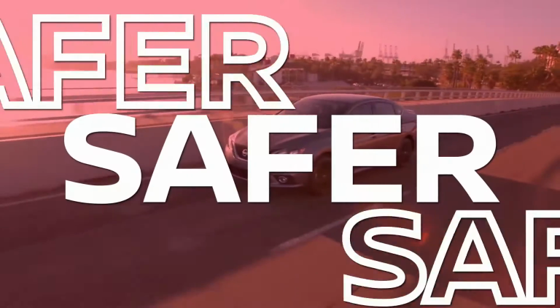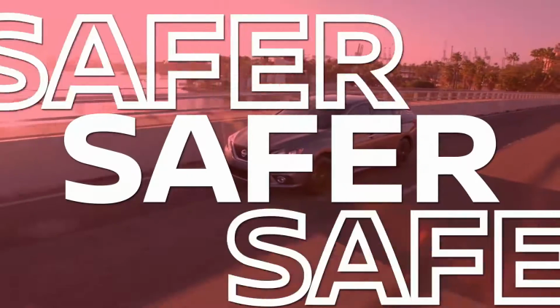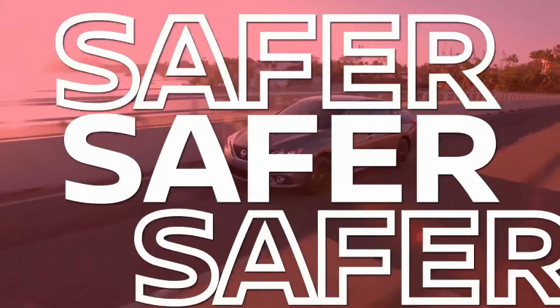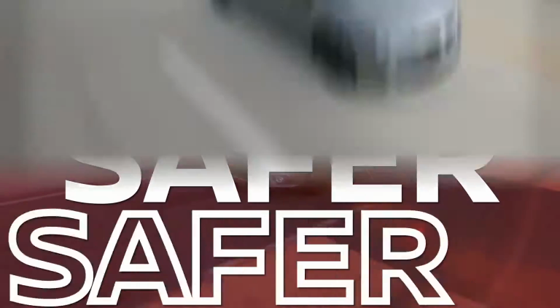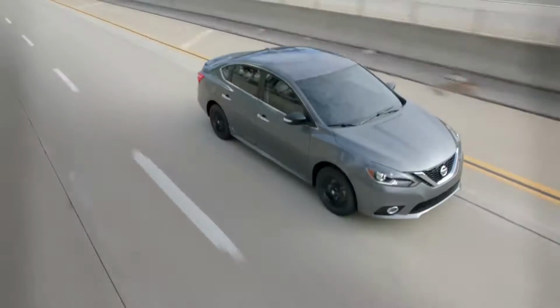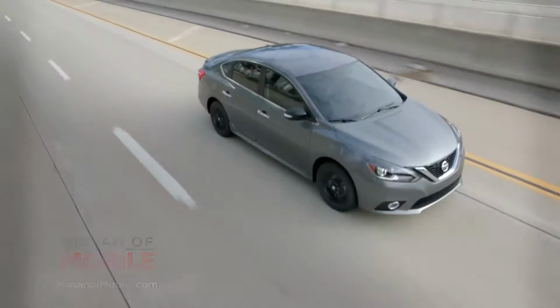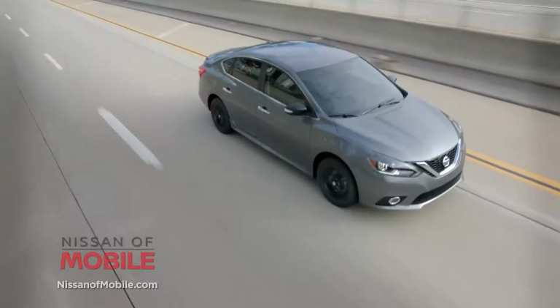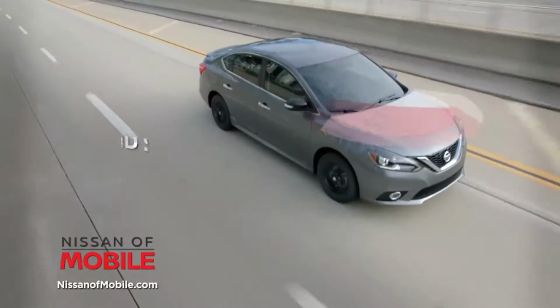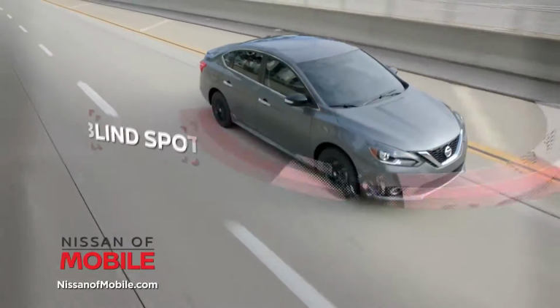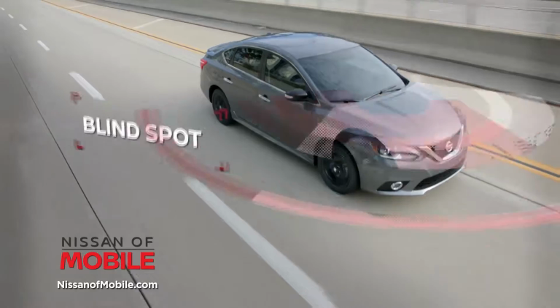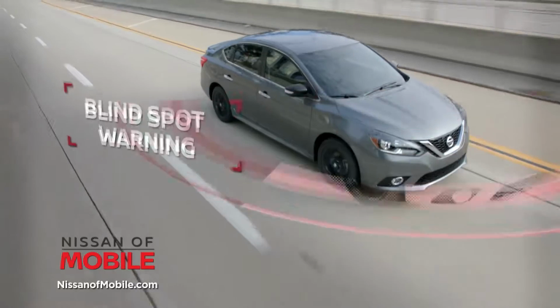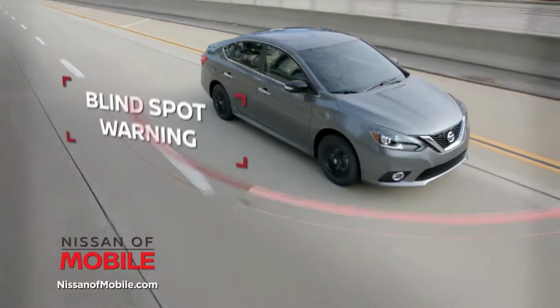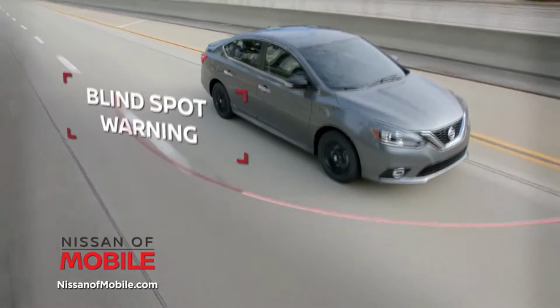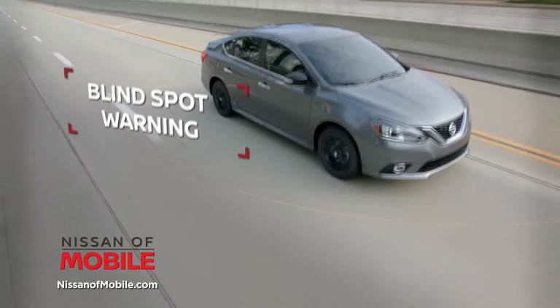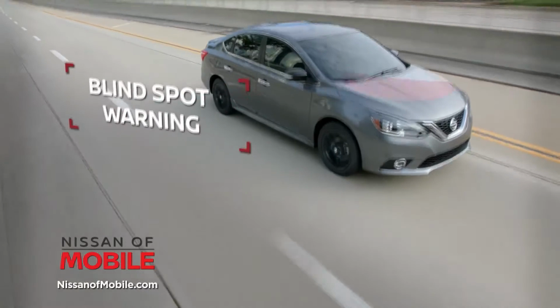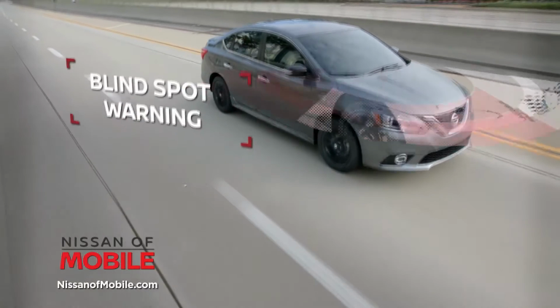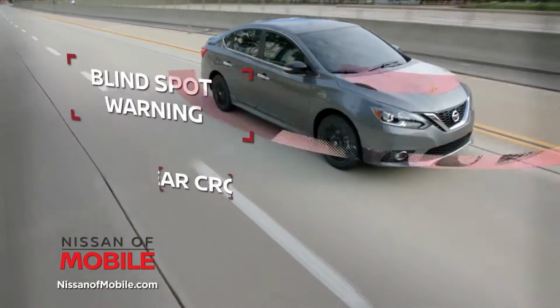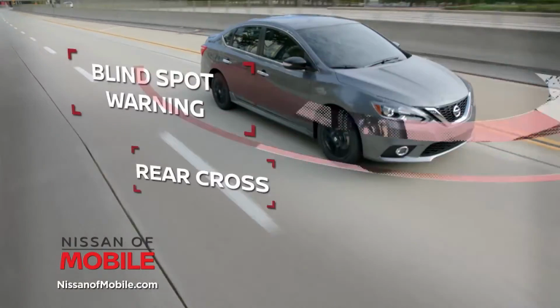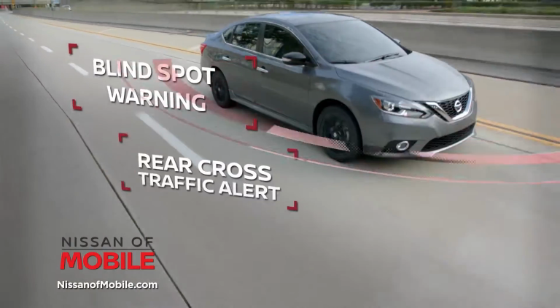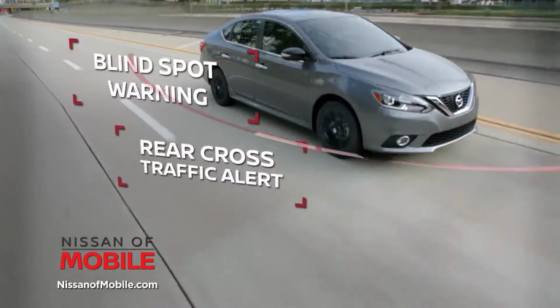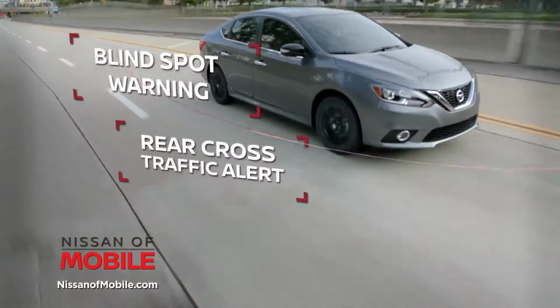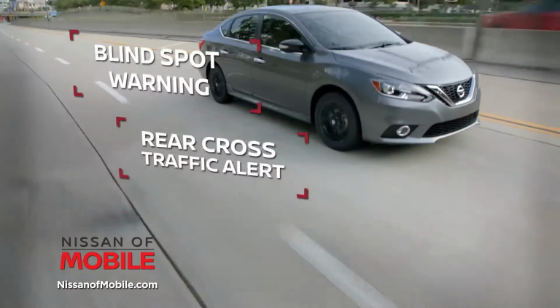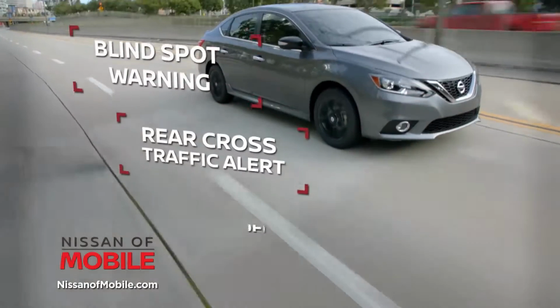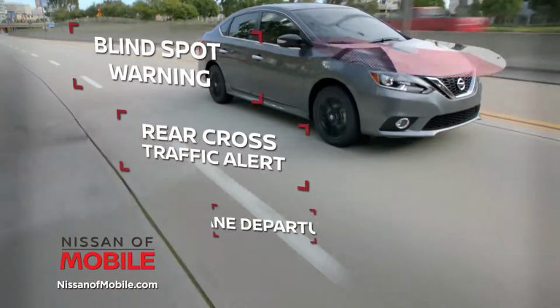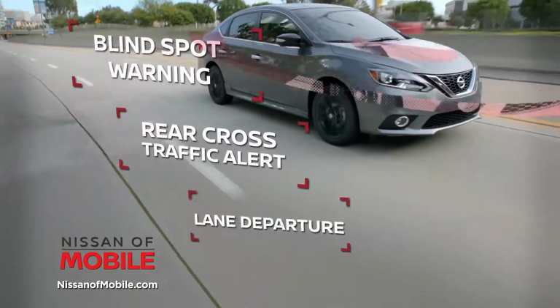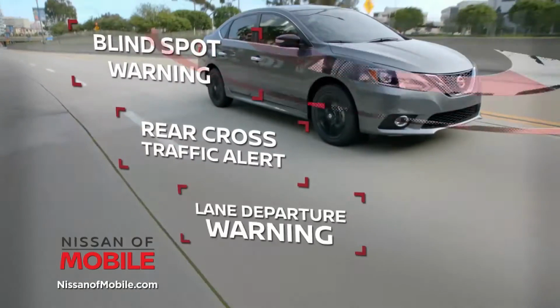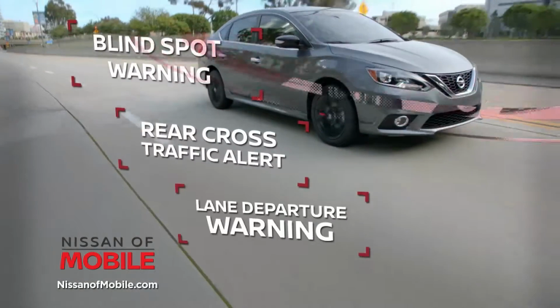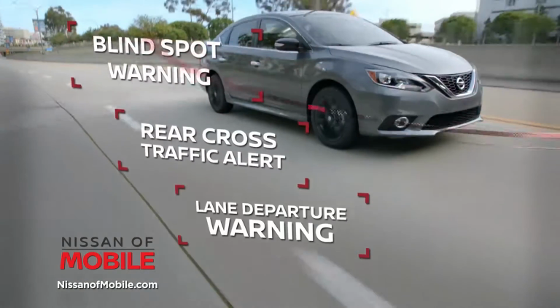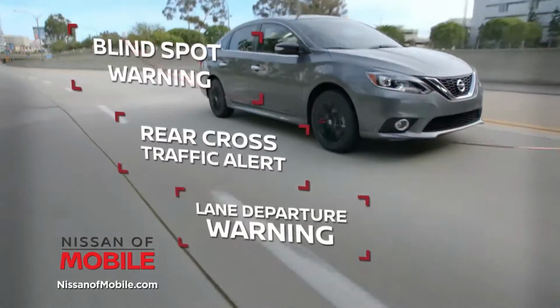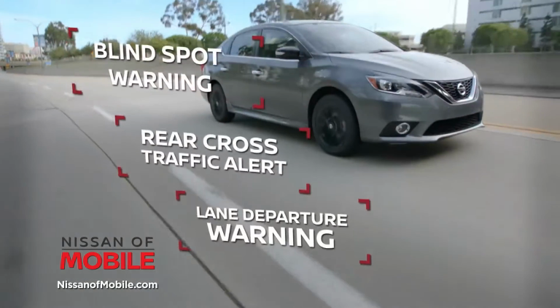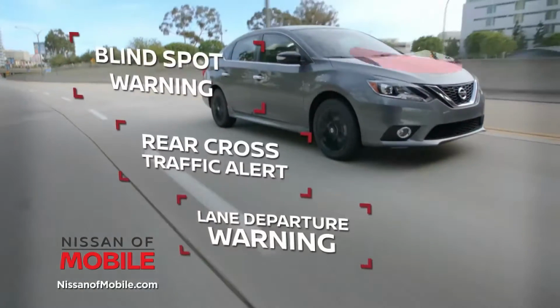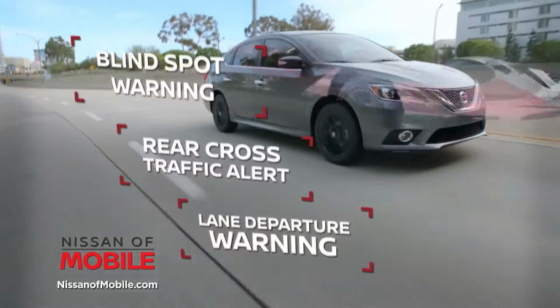Safer, with features like blind spot warning, rear cross-traffic alert, and lane departure warning.